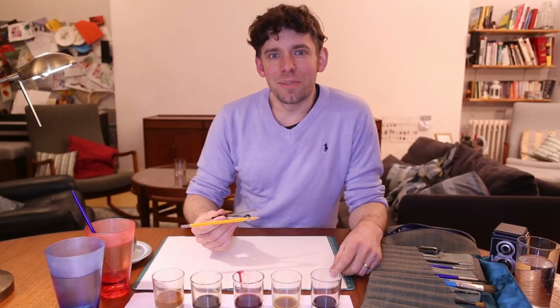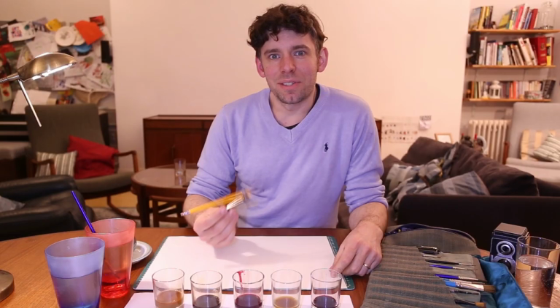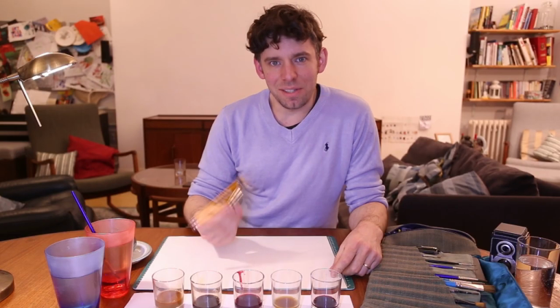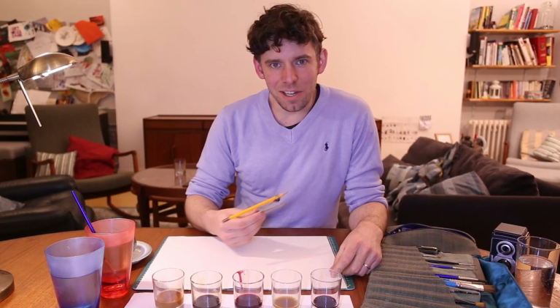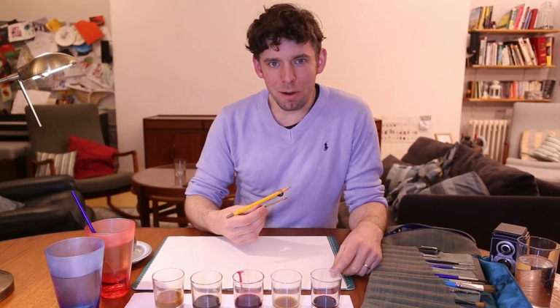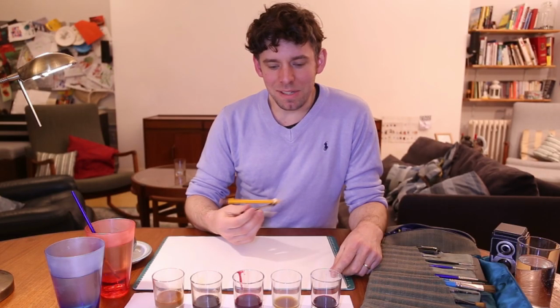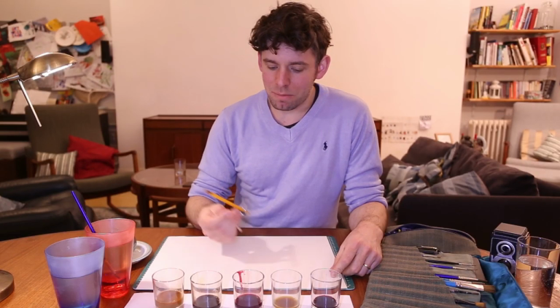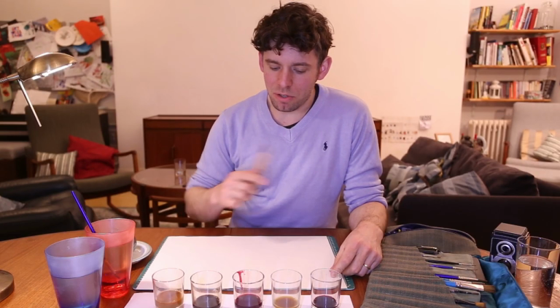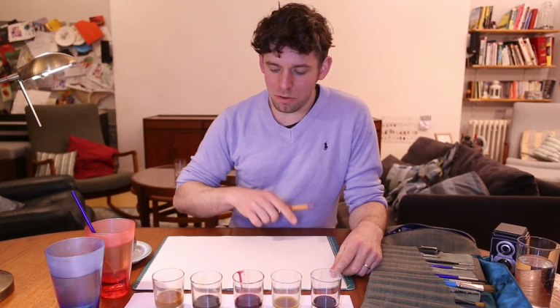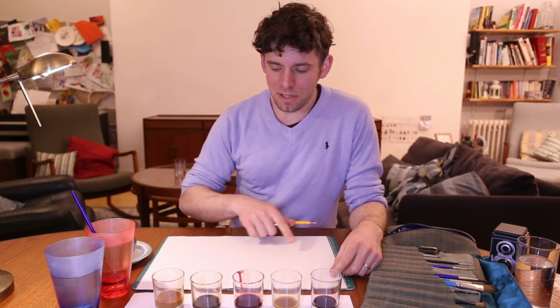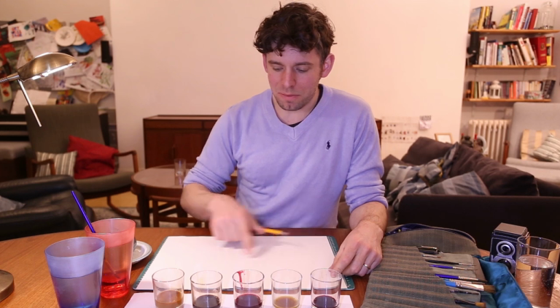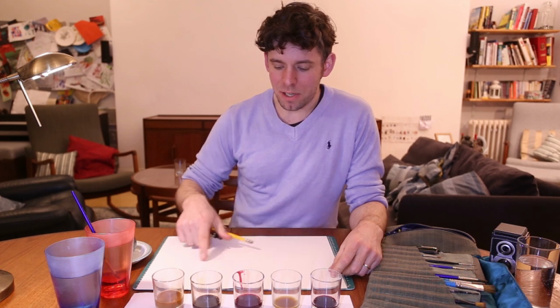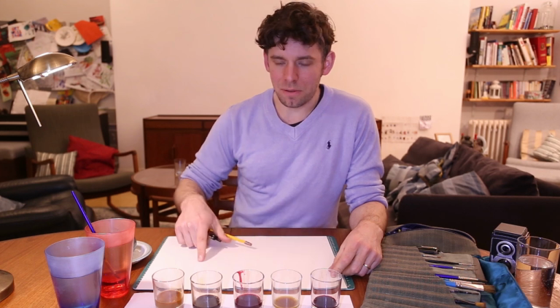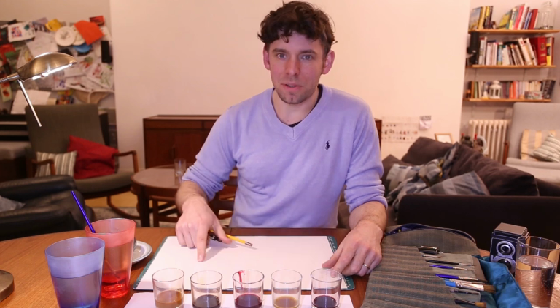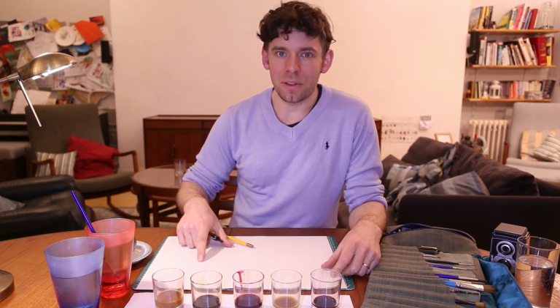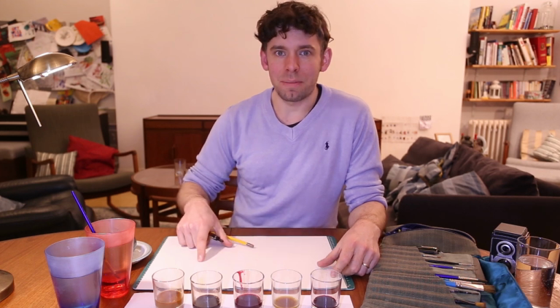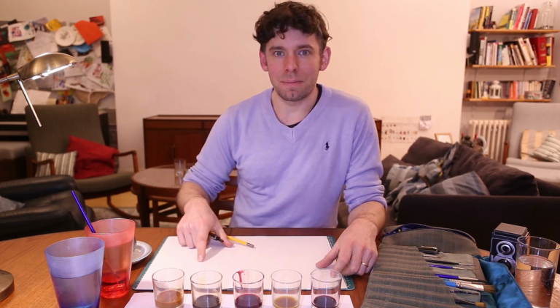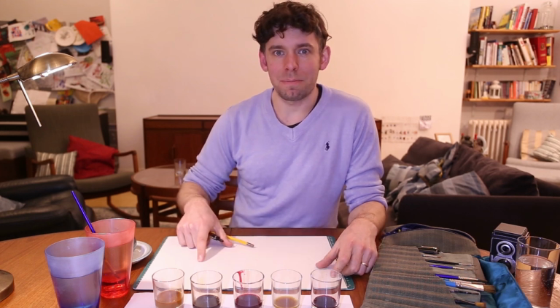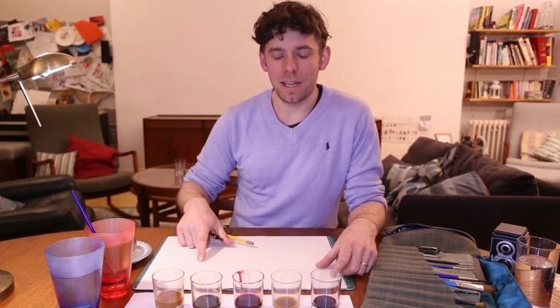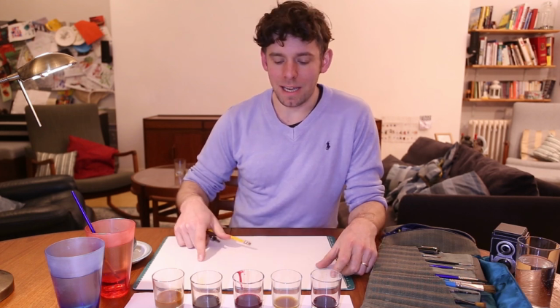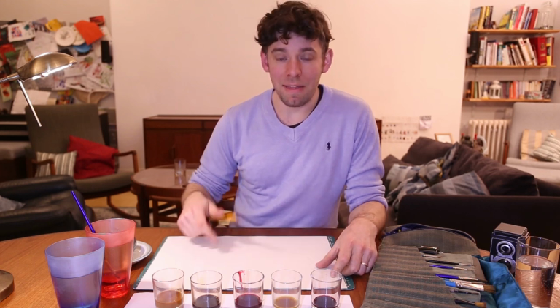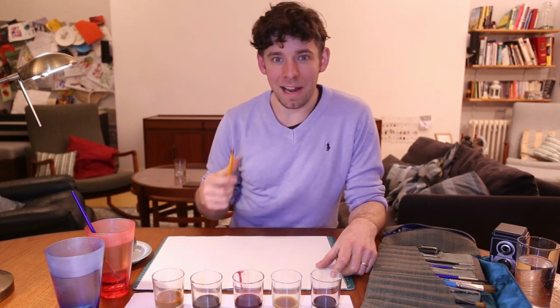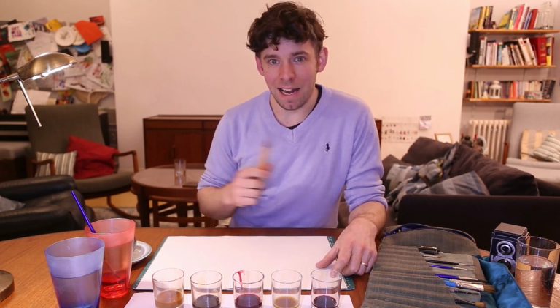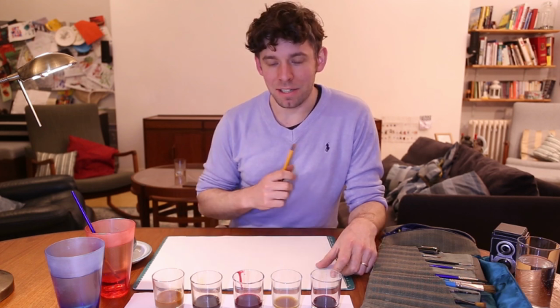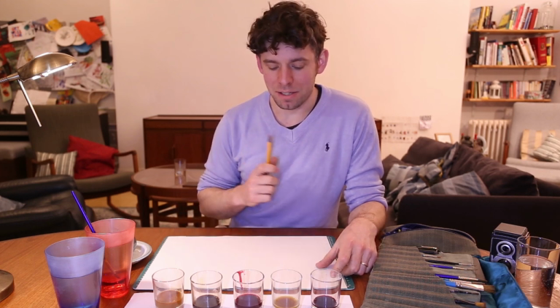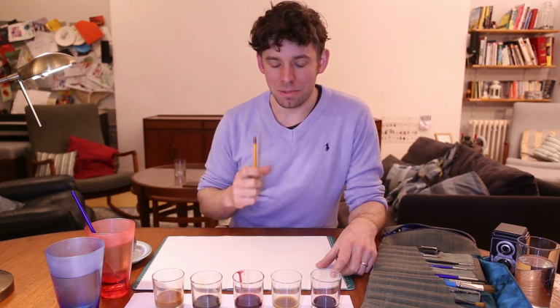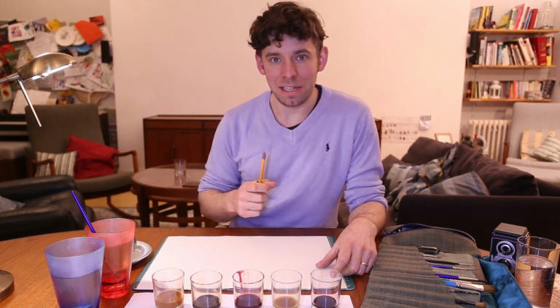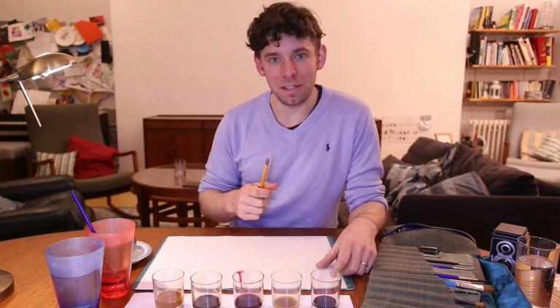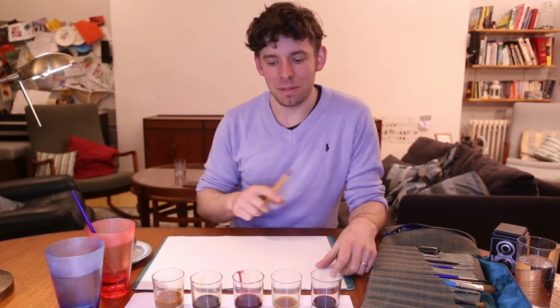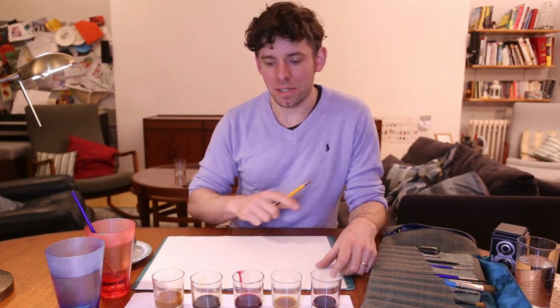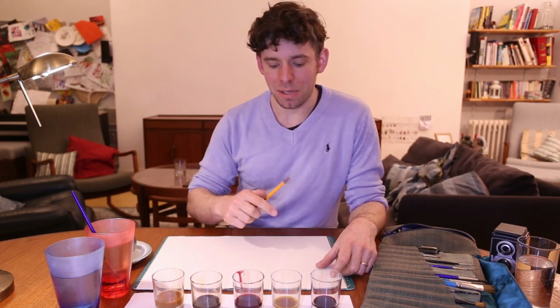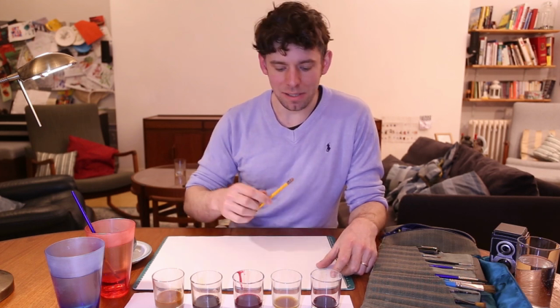To start experimenting I'm just going to draw some circles on the piece of paper and then add some shading to them using the drinks.